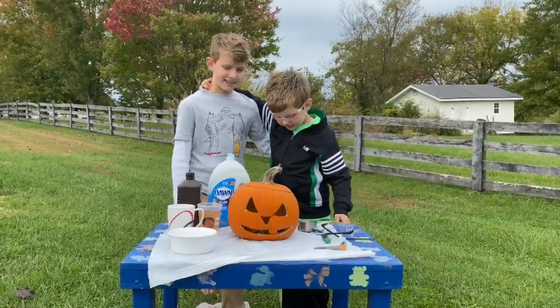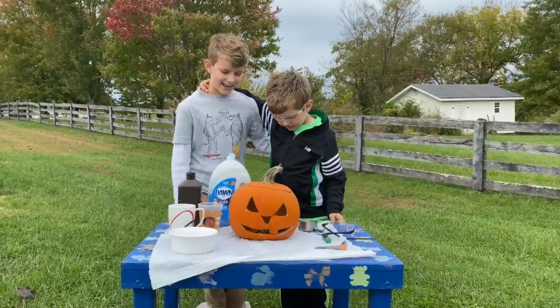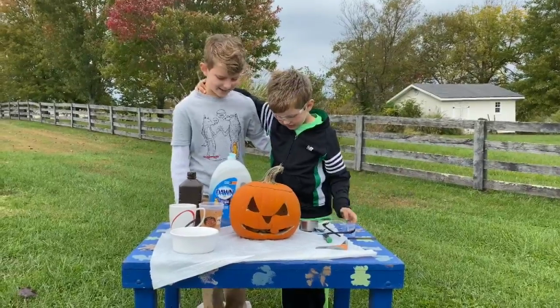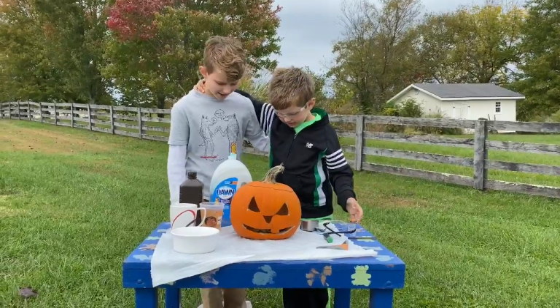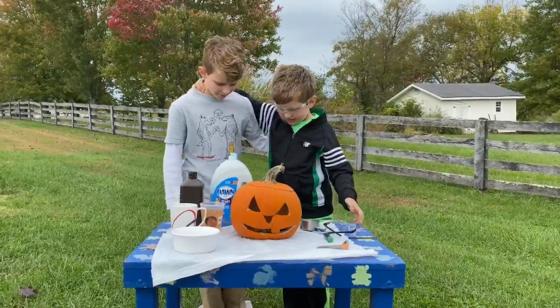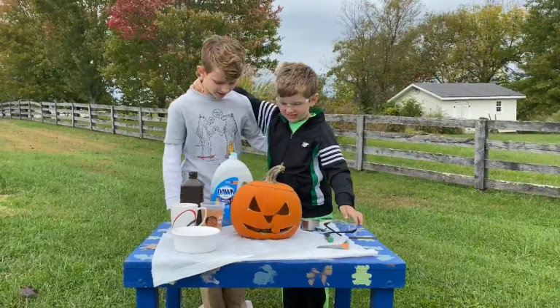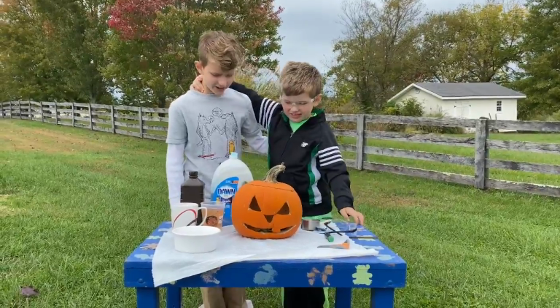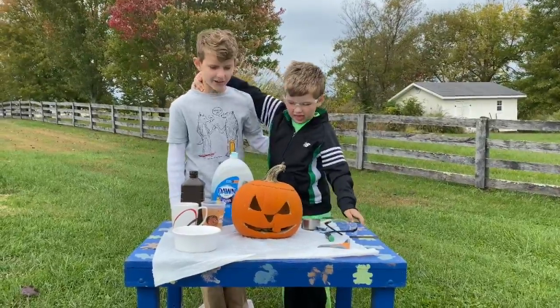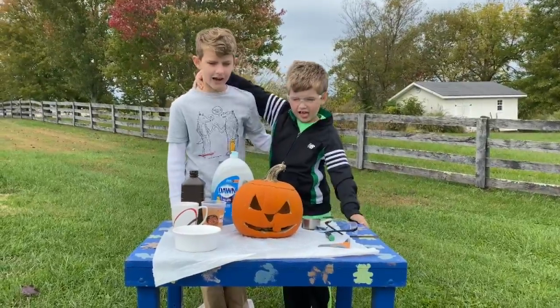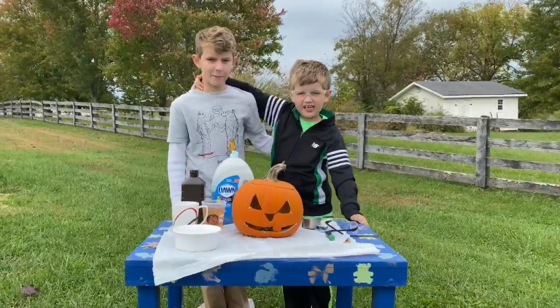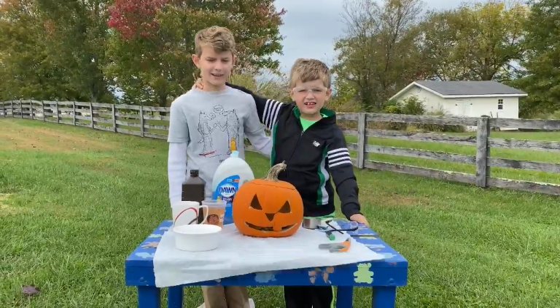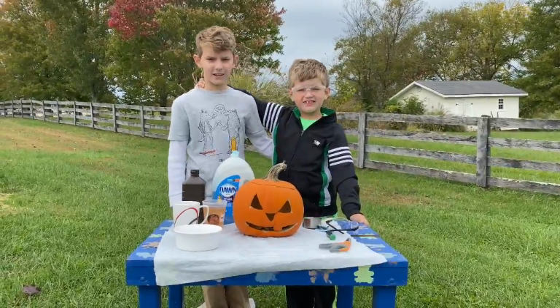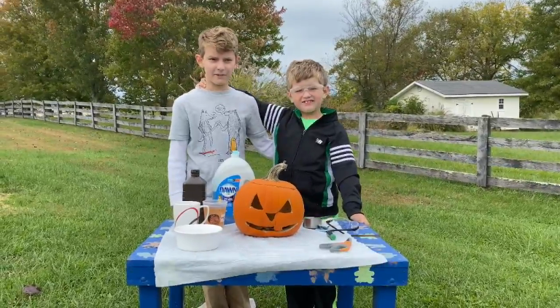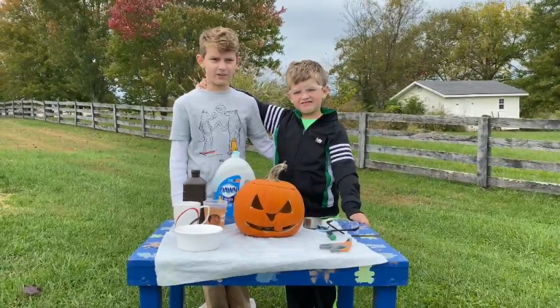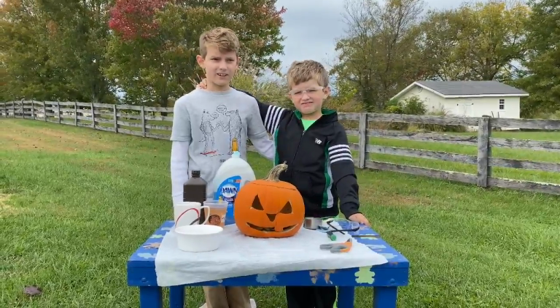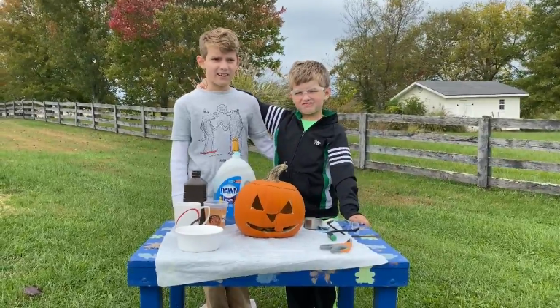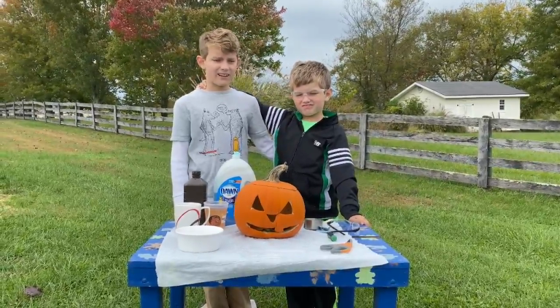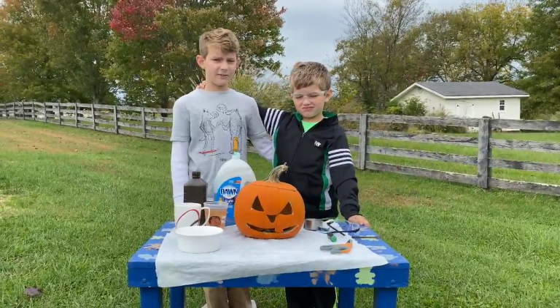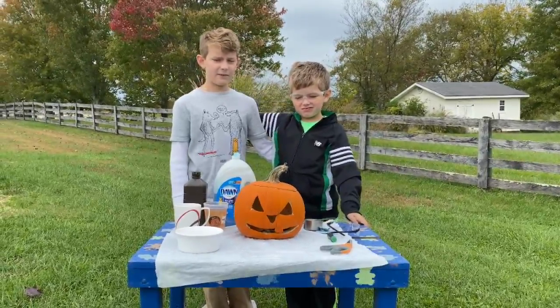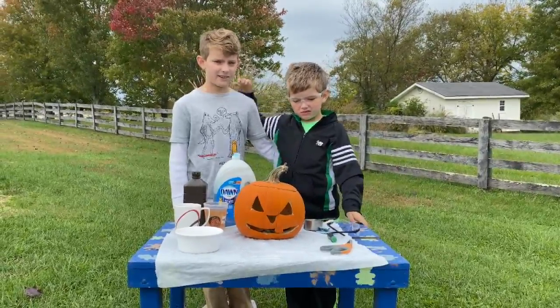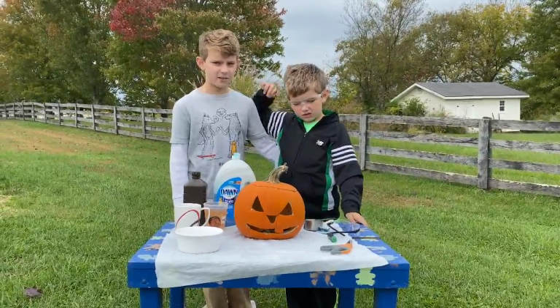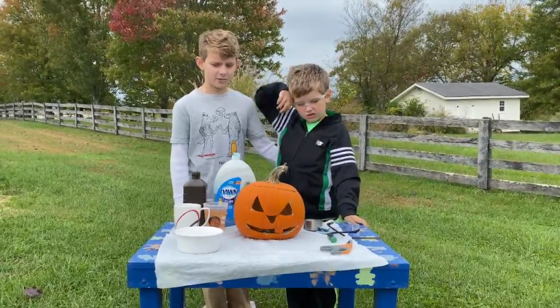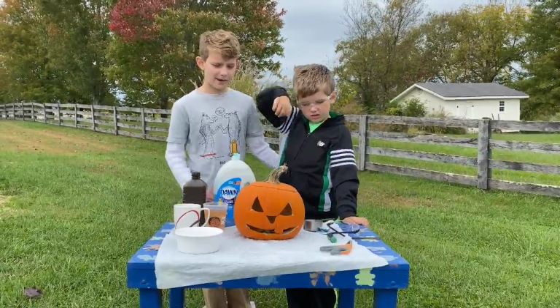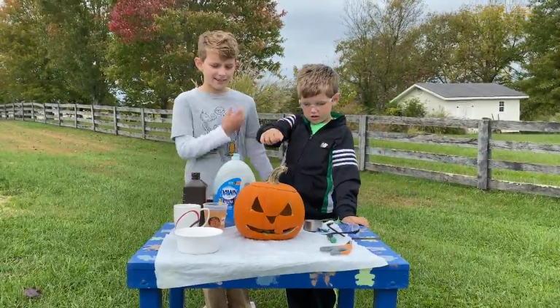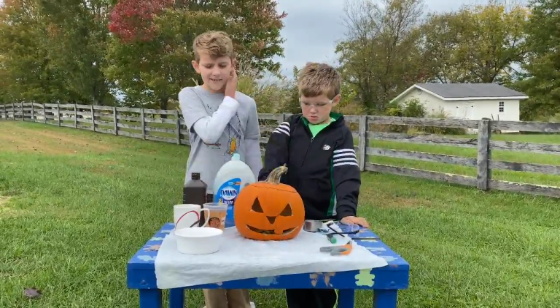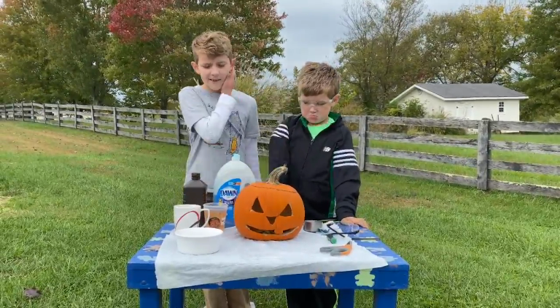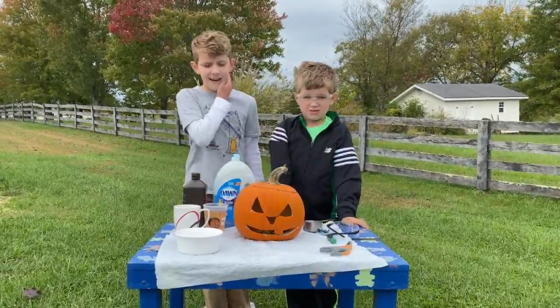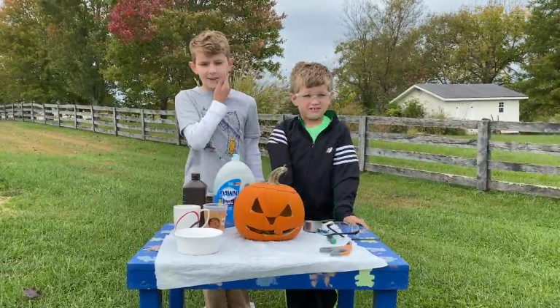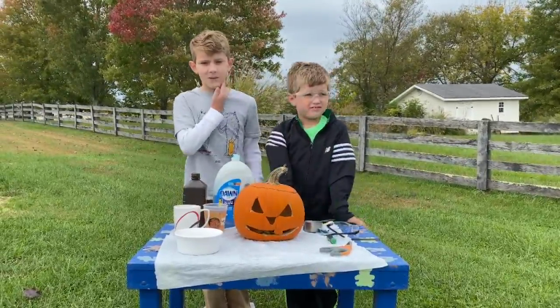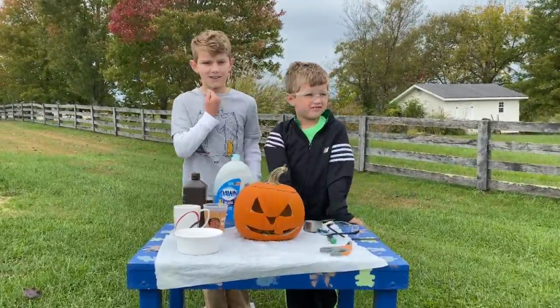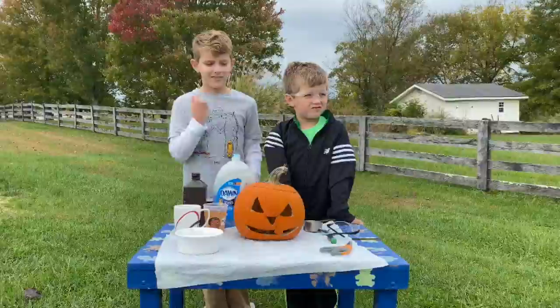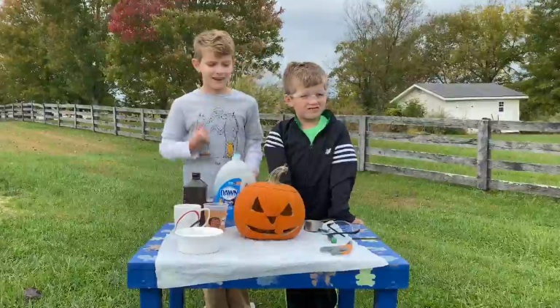Today we are going to show you how to make Elephant Toothpaste Halloween Style.